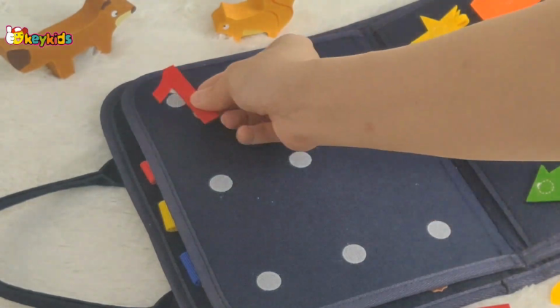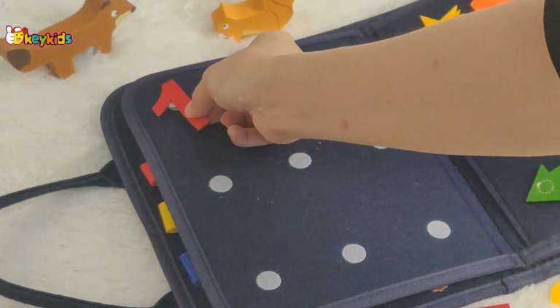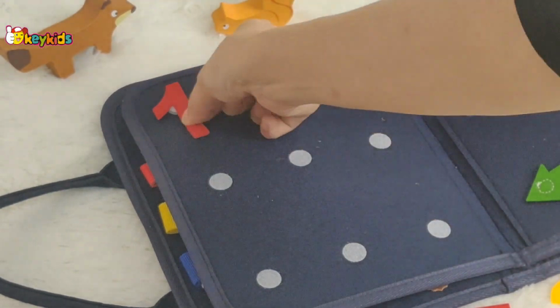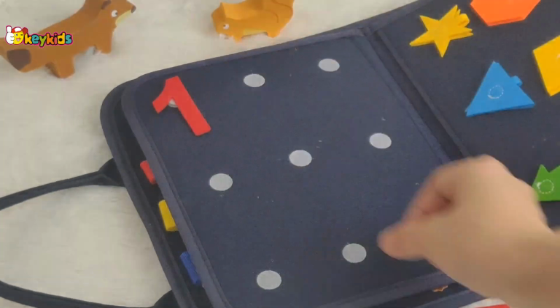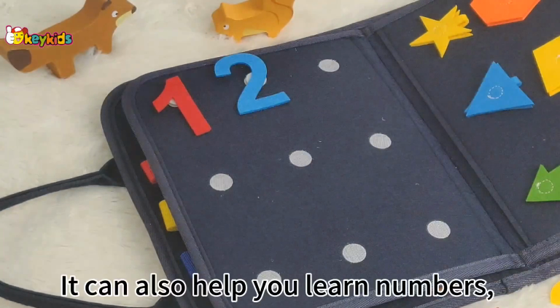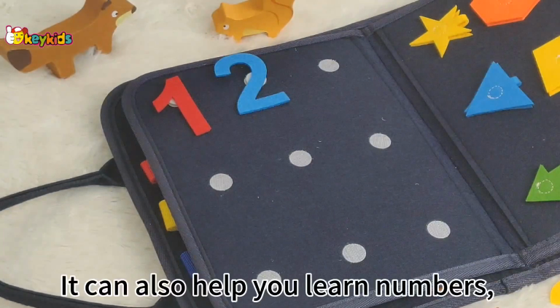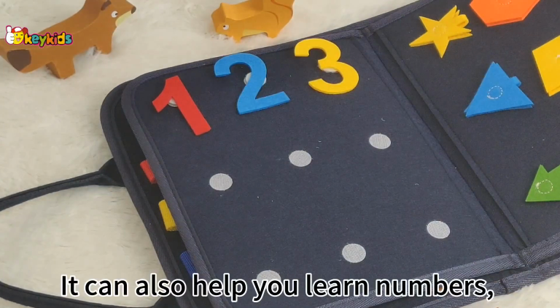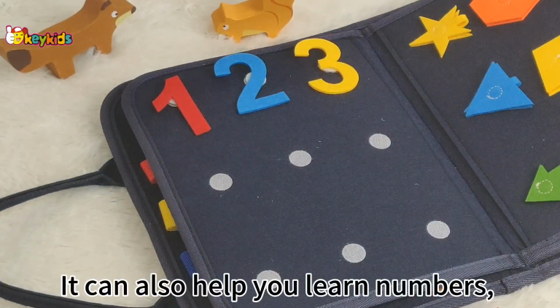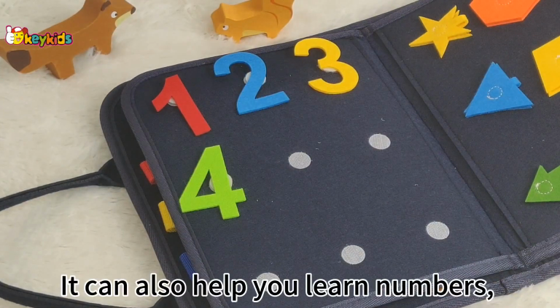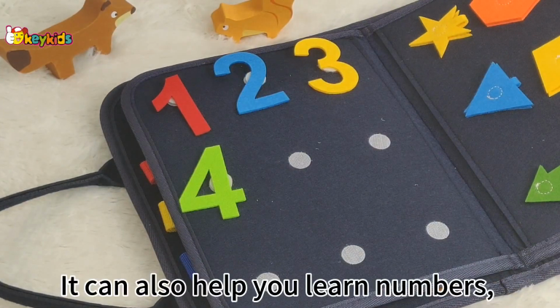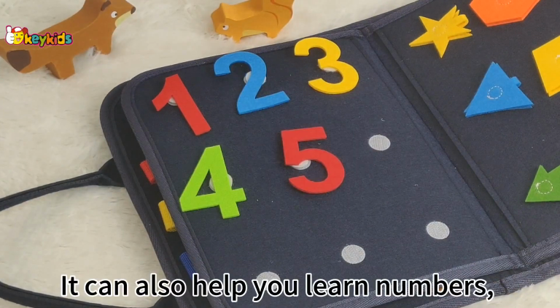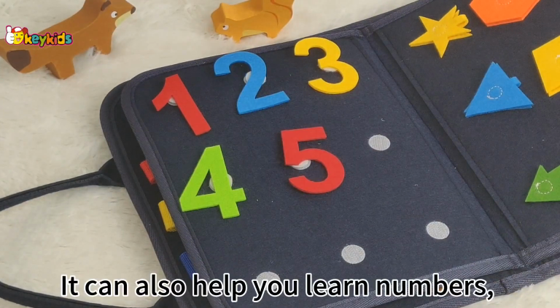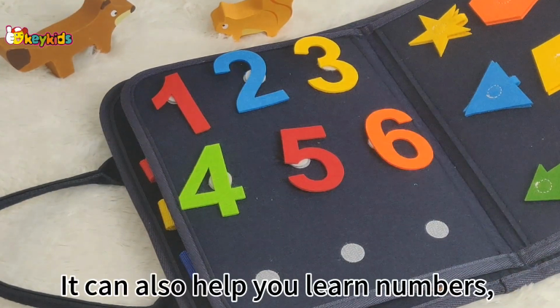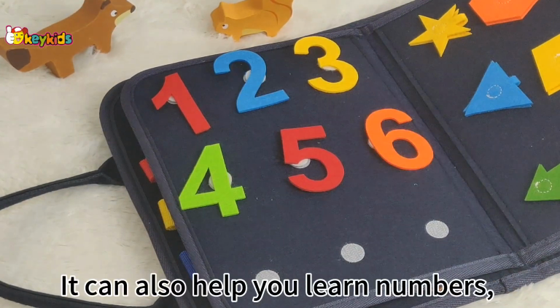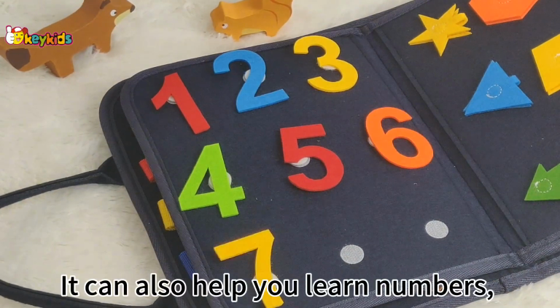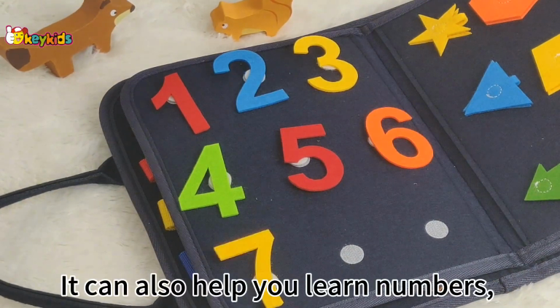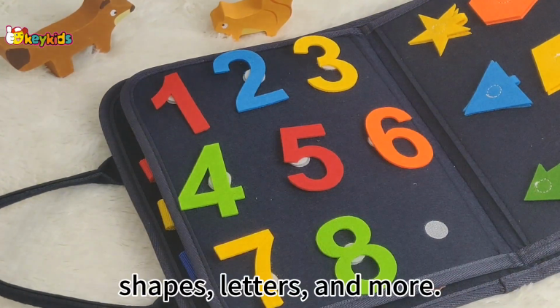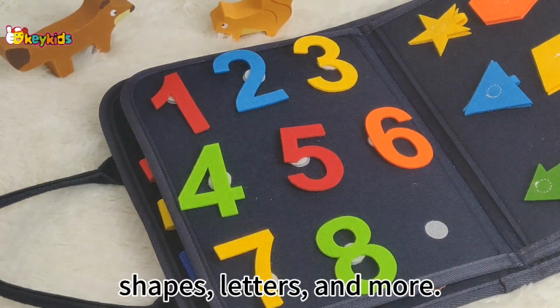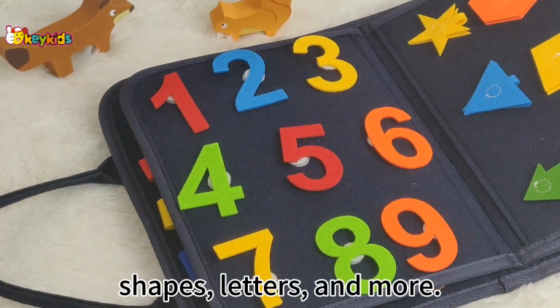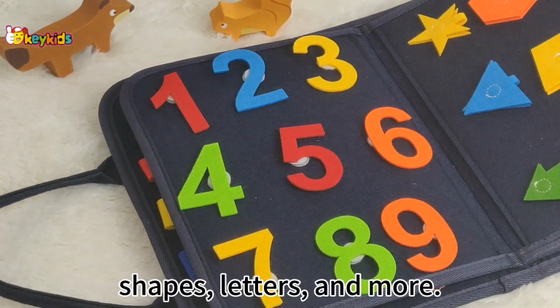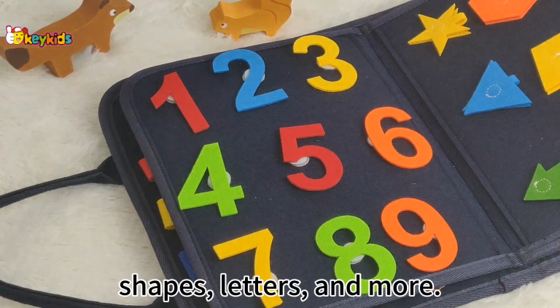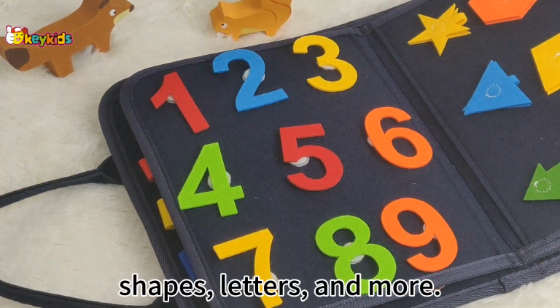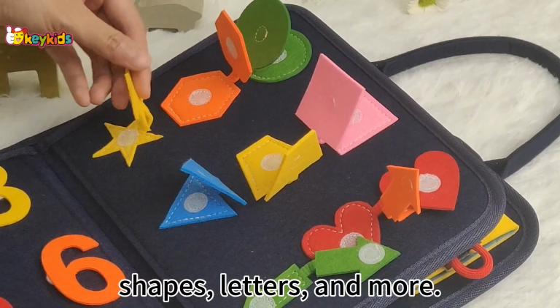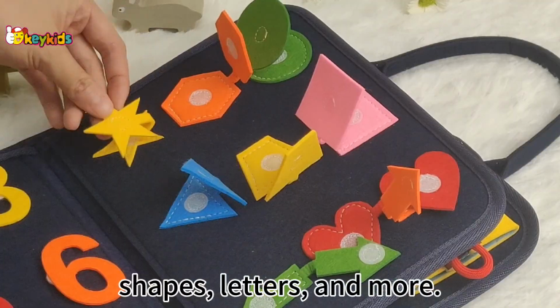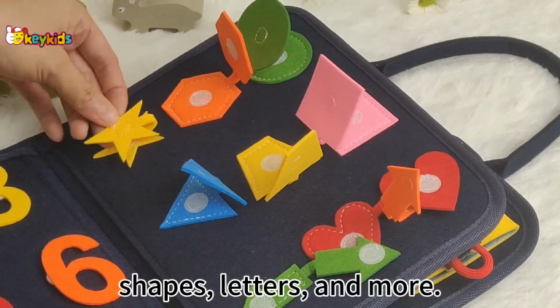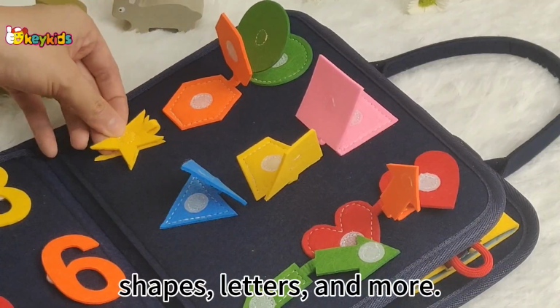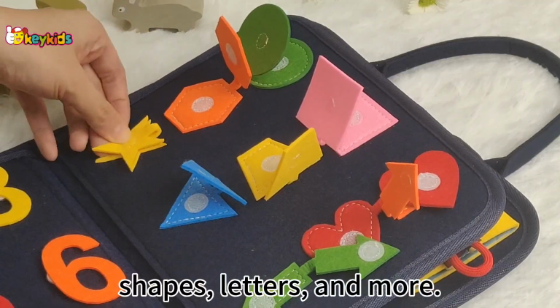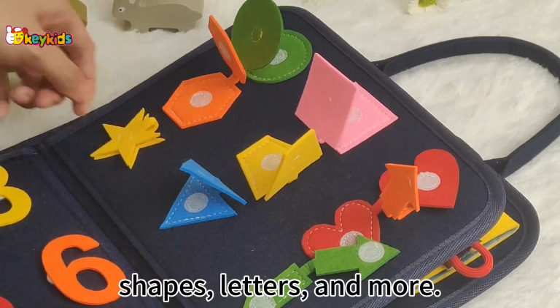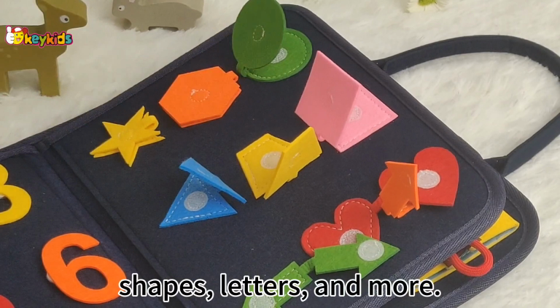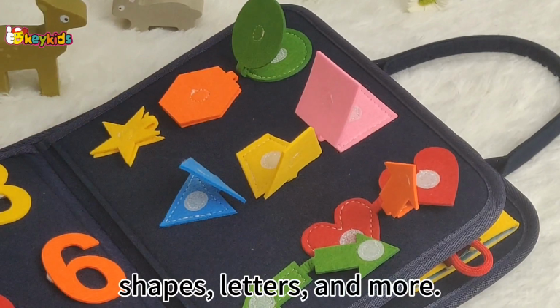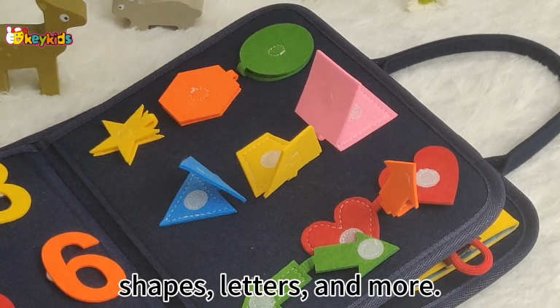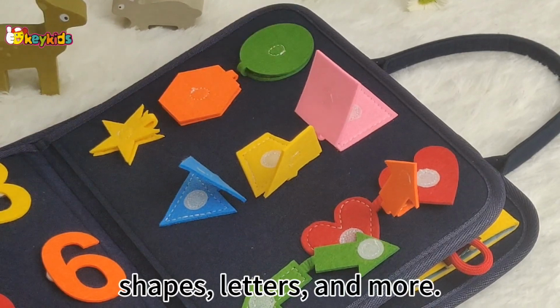It can also help children learn numbers, shapes, letters, and more.